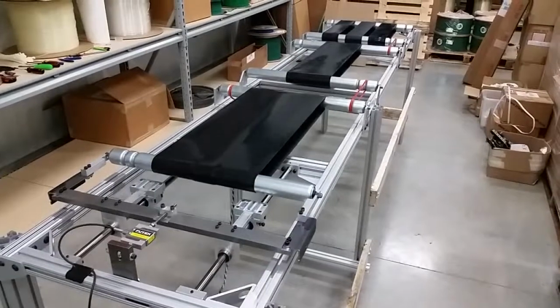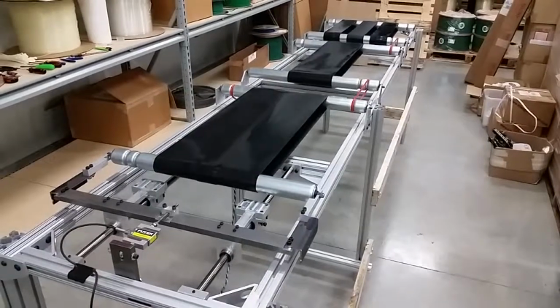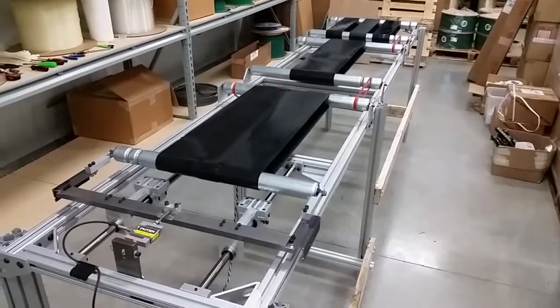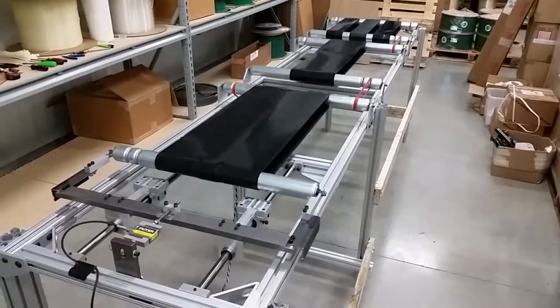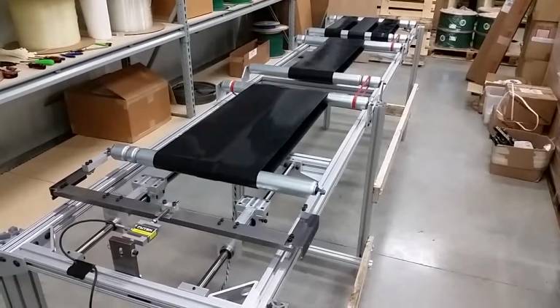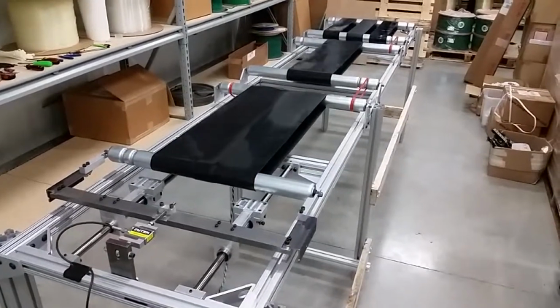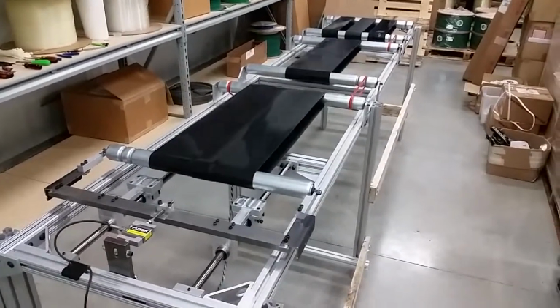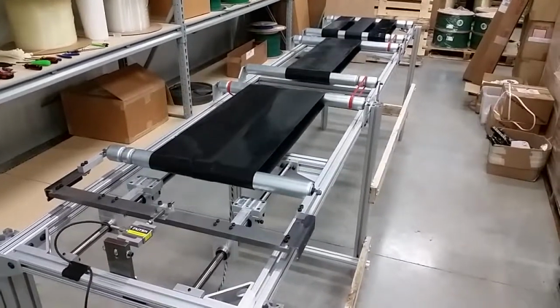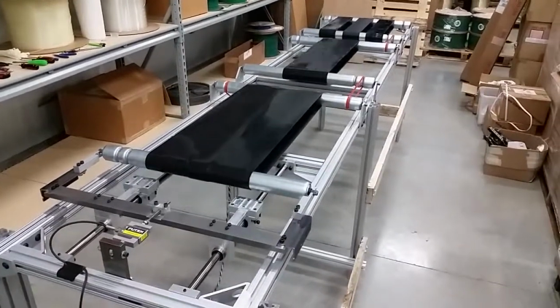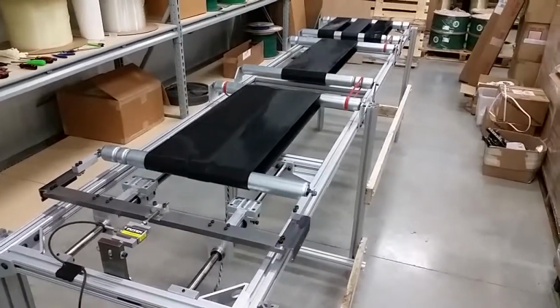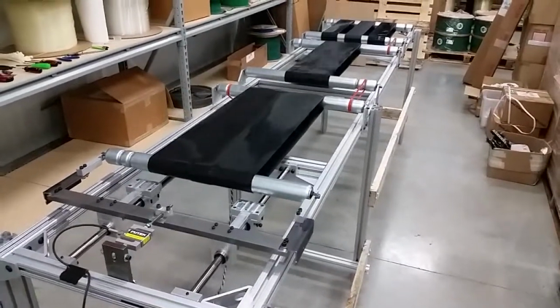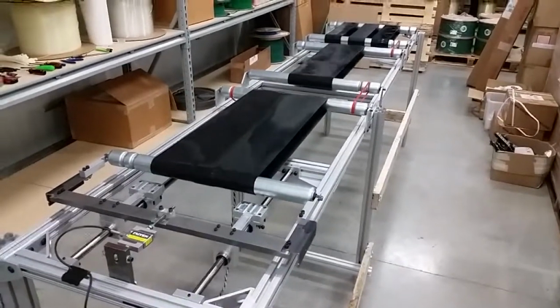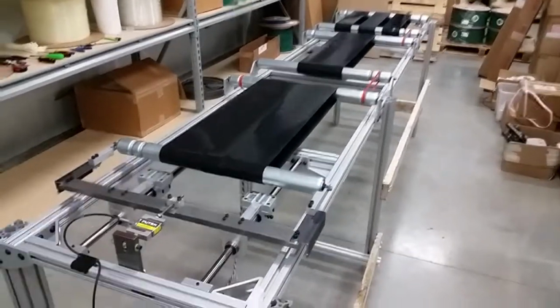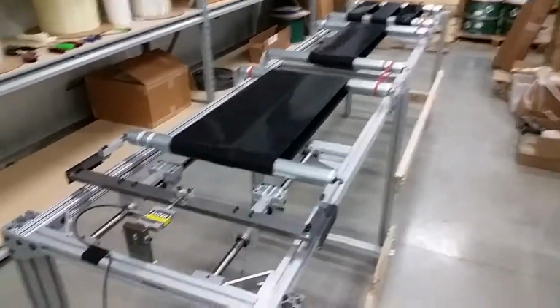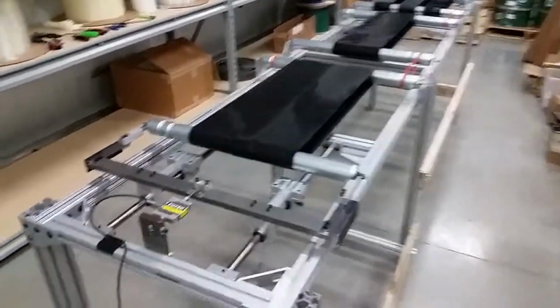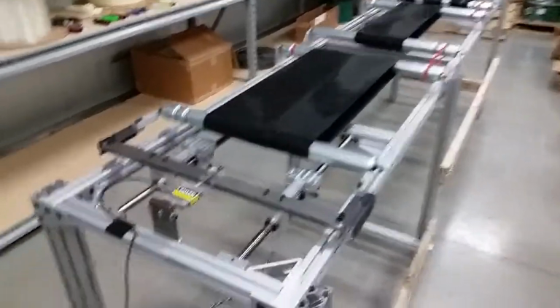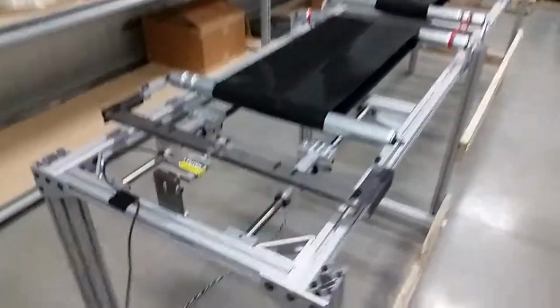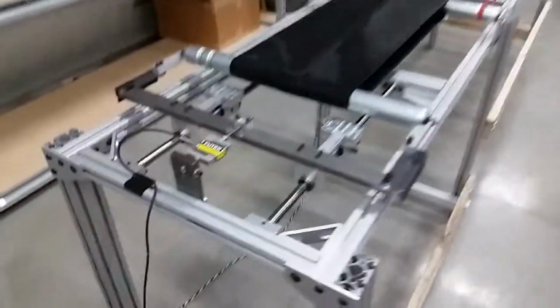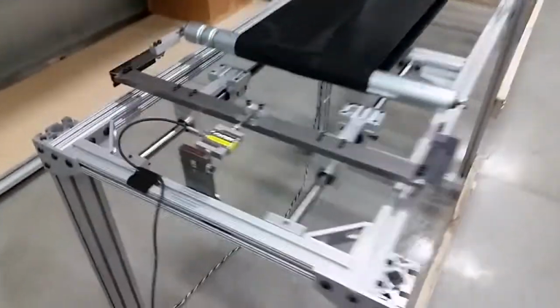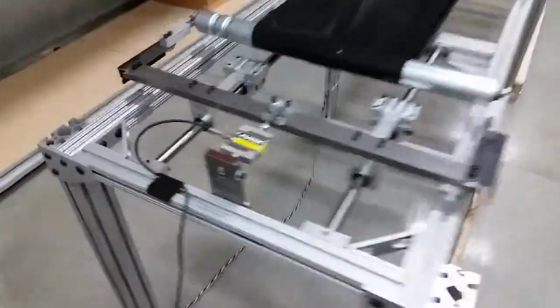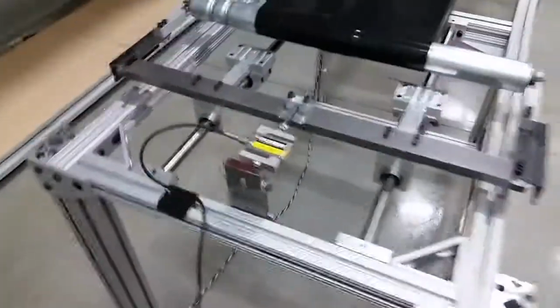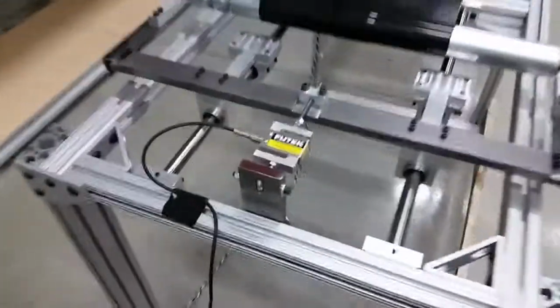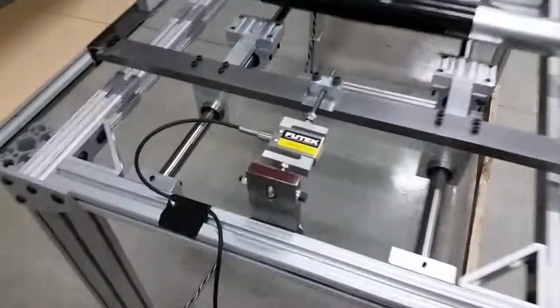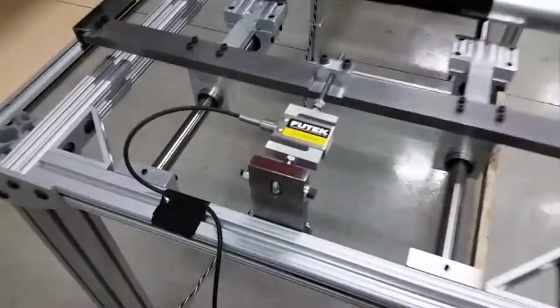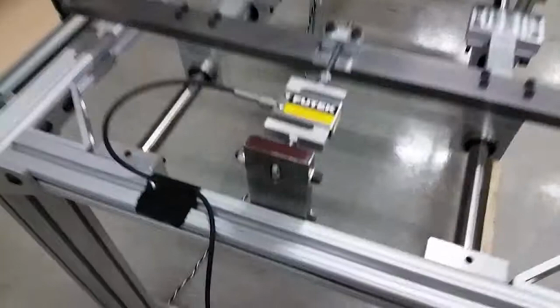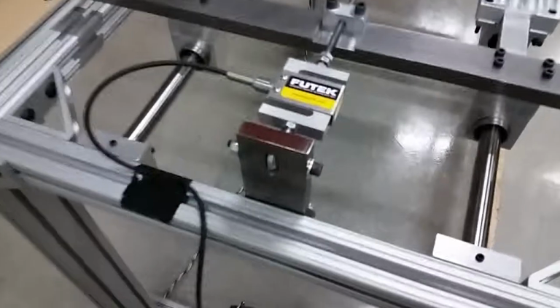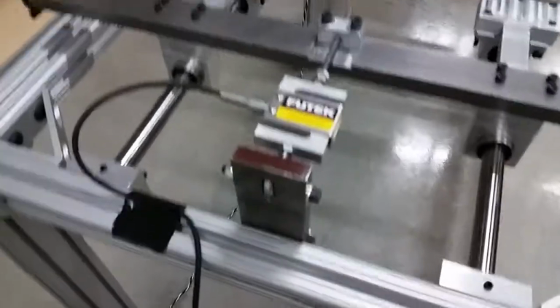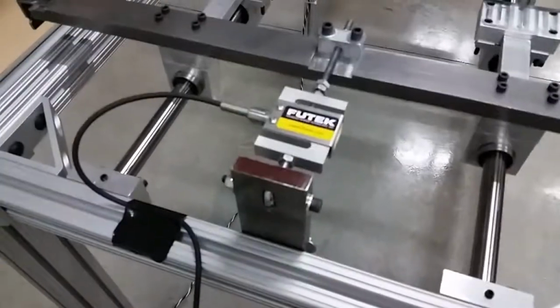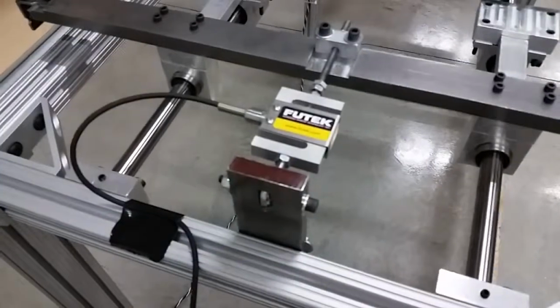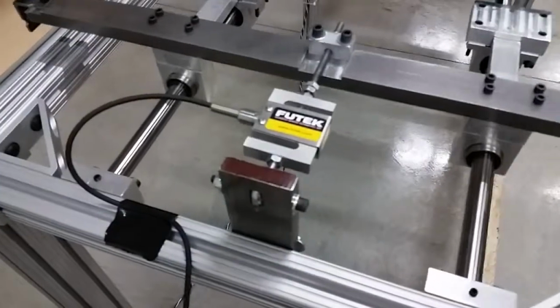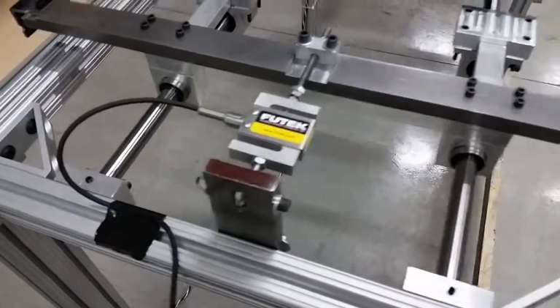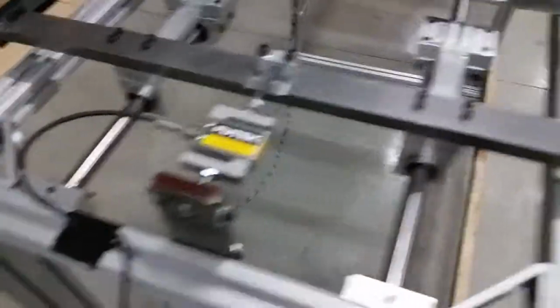DuraBelt's dynamic flatbed tester. 300 pound load cell.